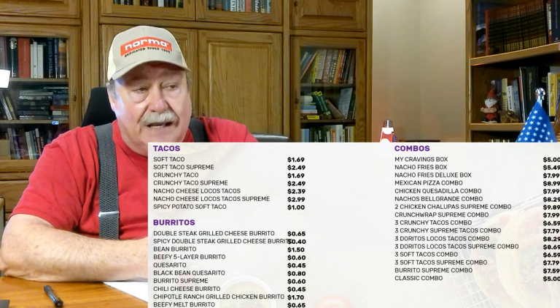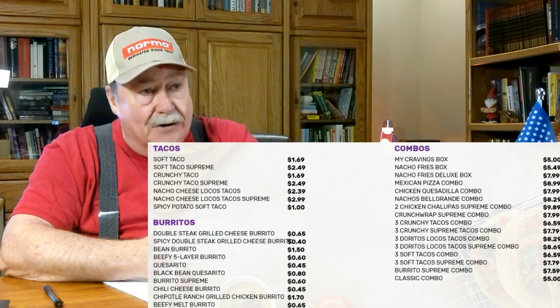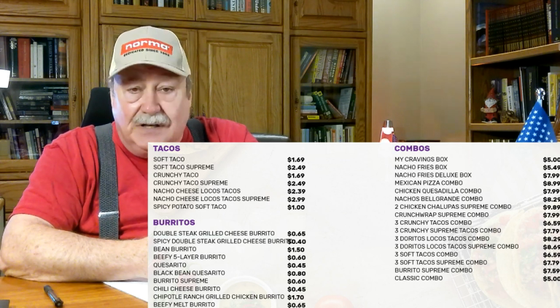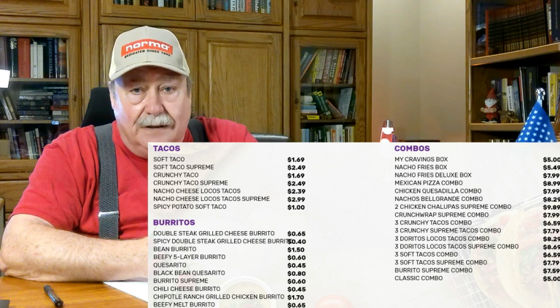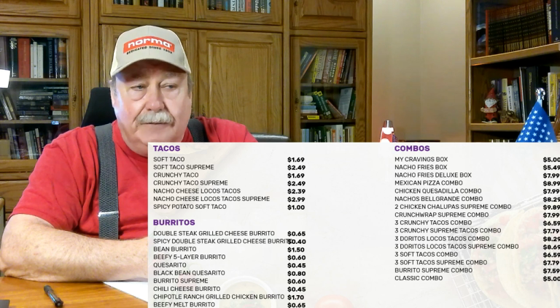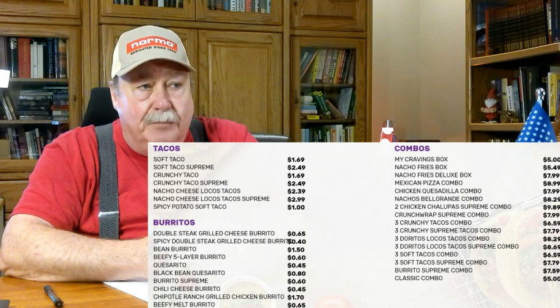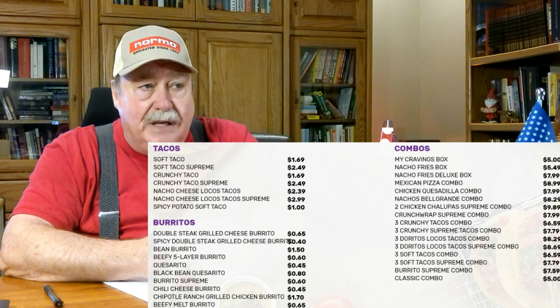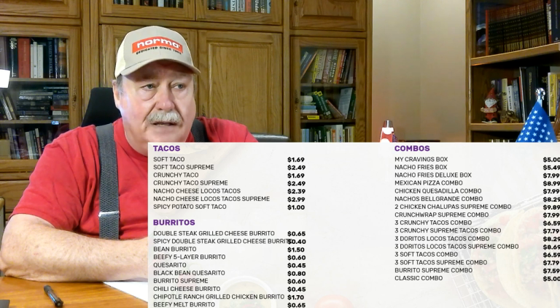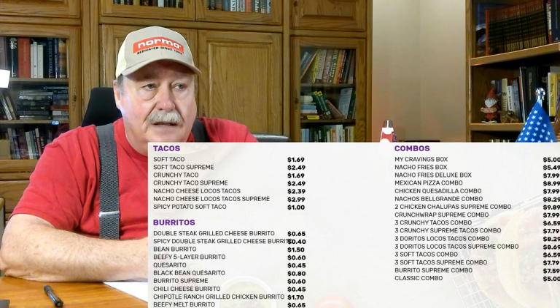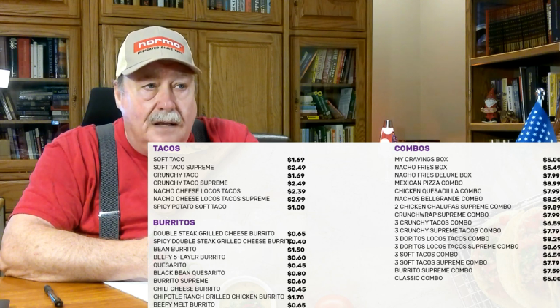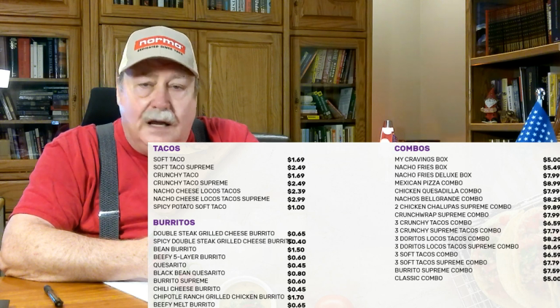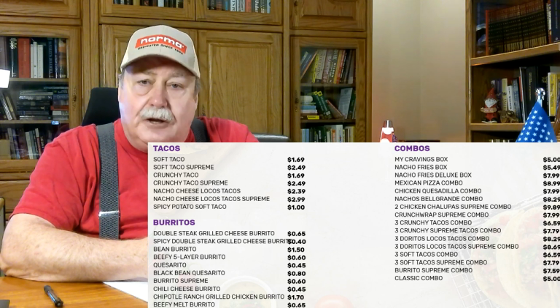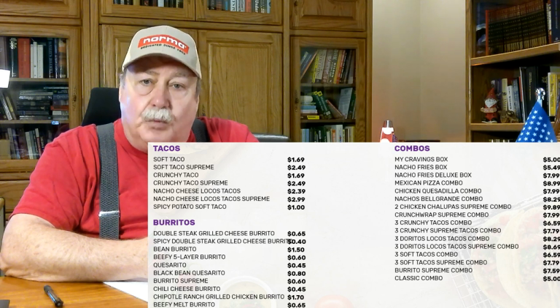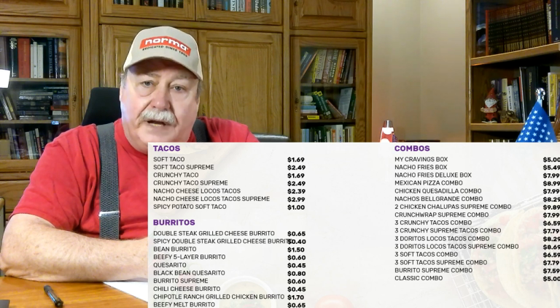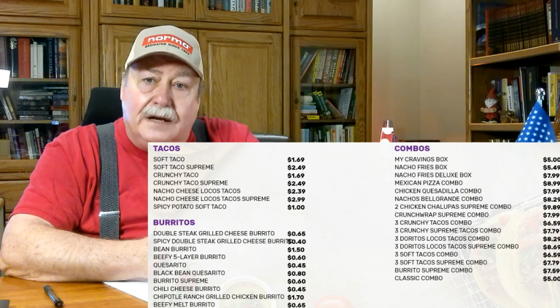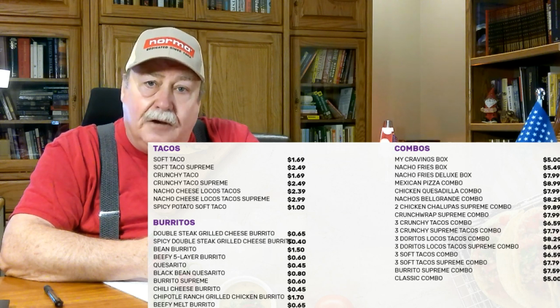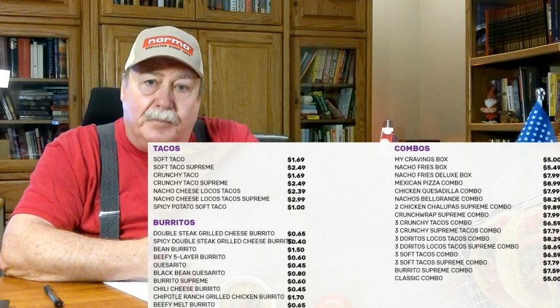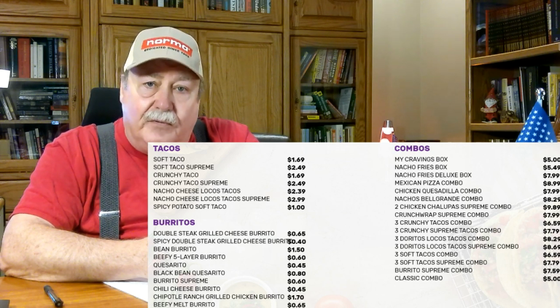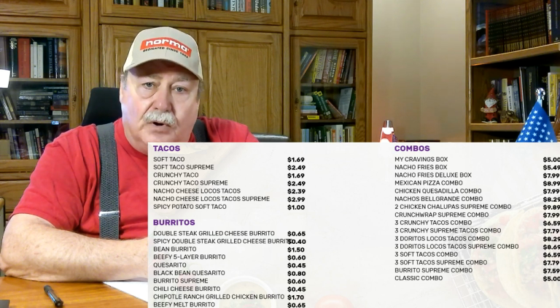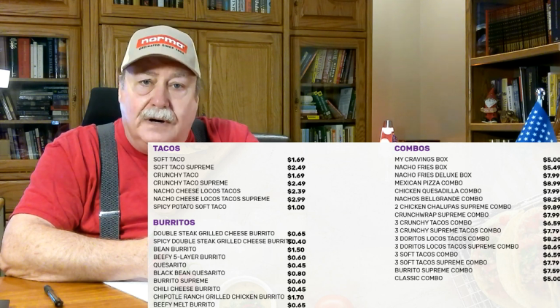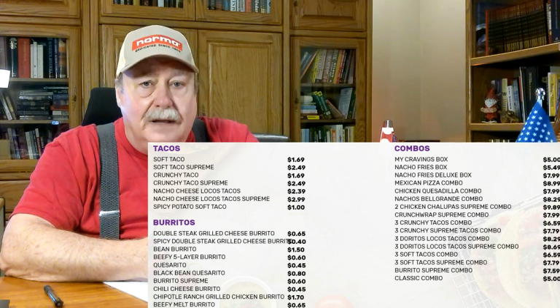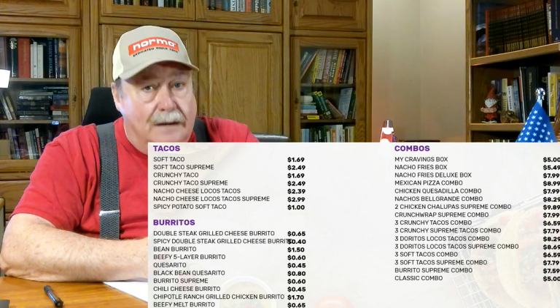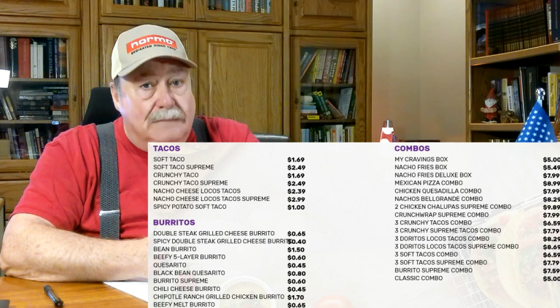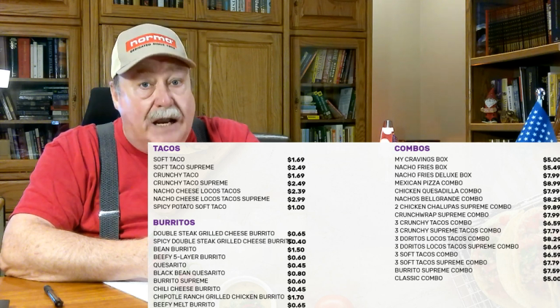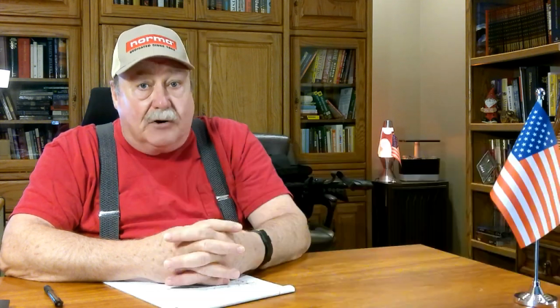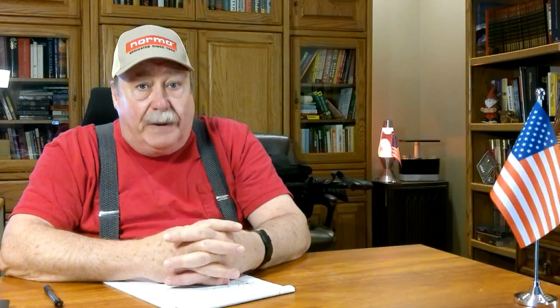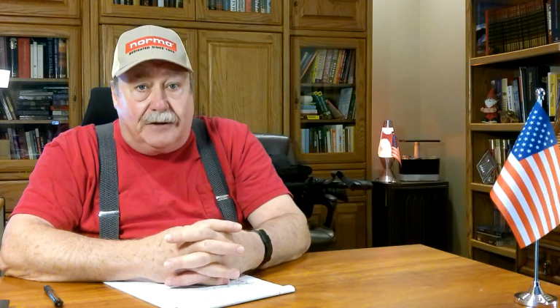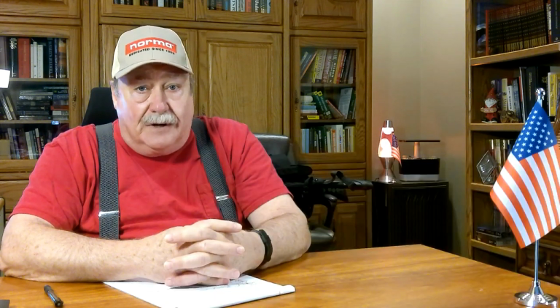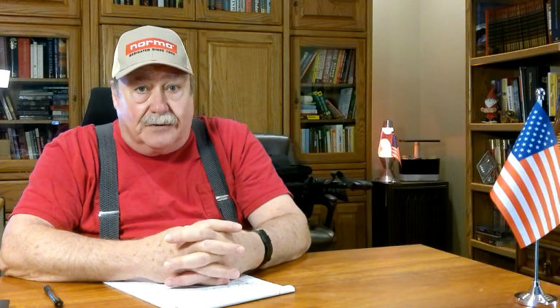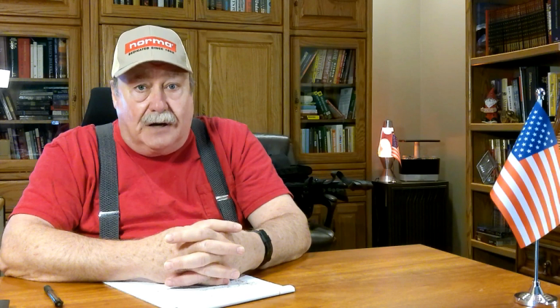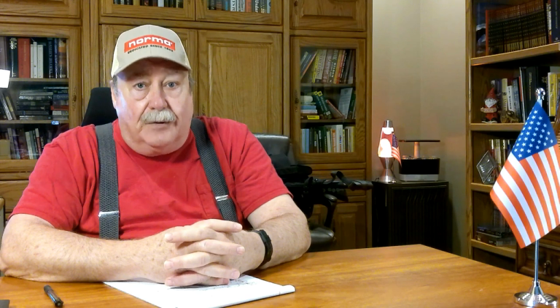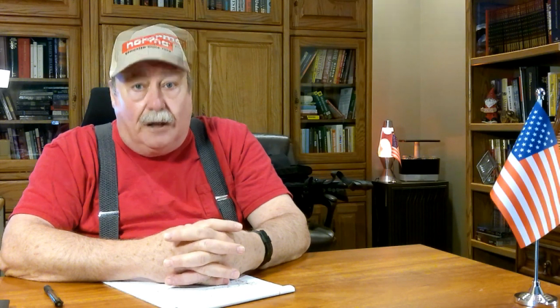Taco Bell may be improving their profit margin but they're eliminating customers. I guarantee you it will be a cold day in hell before I ever go back to another Taco Bell.